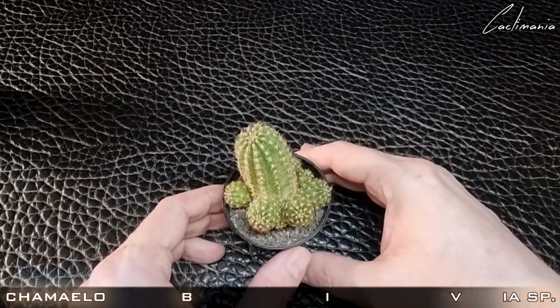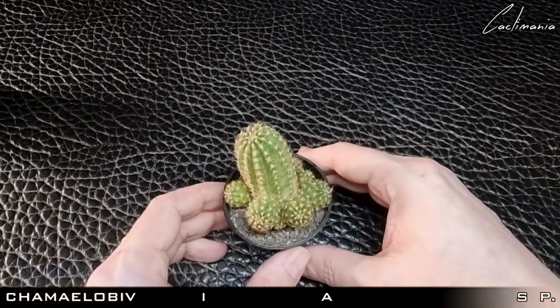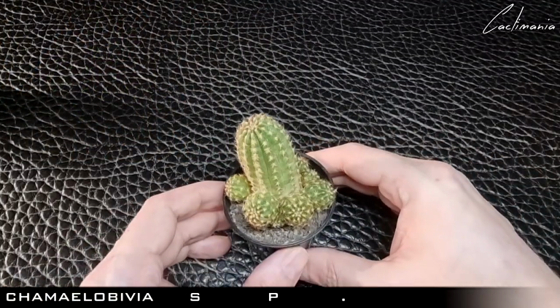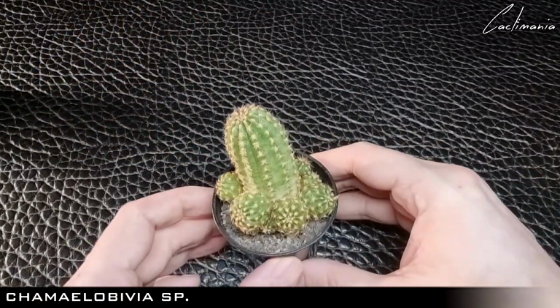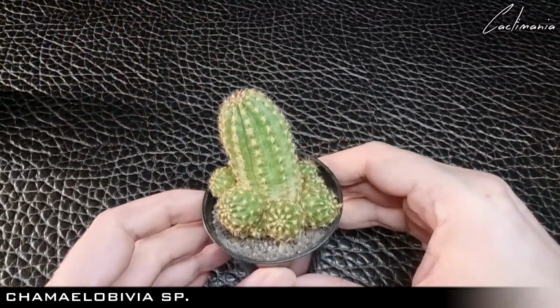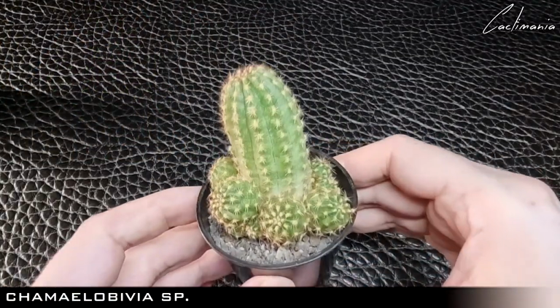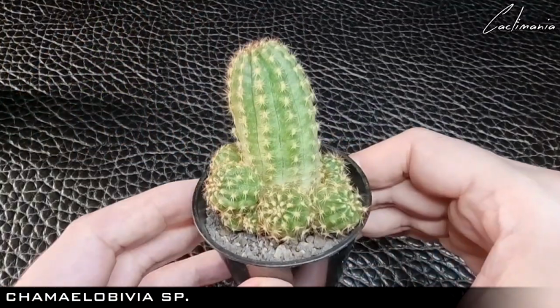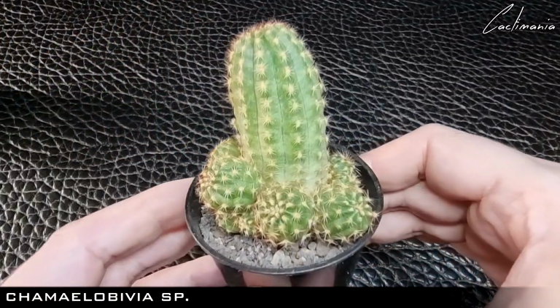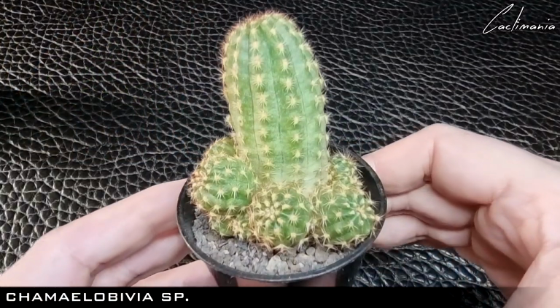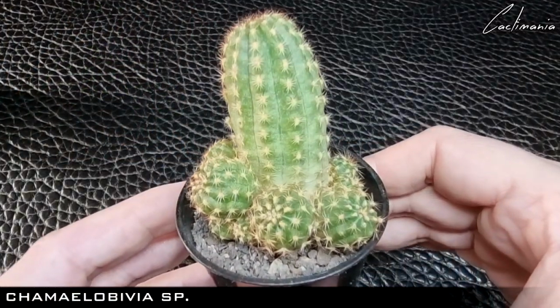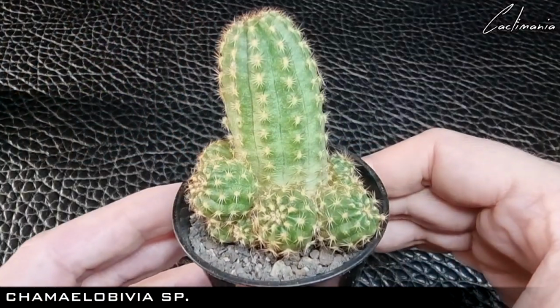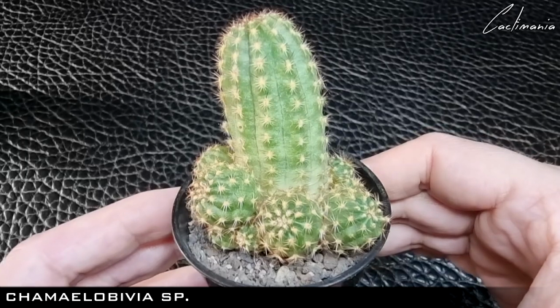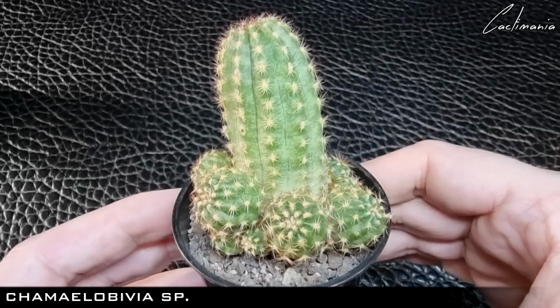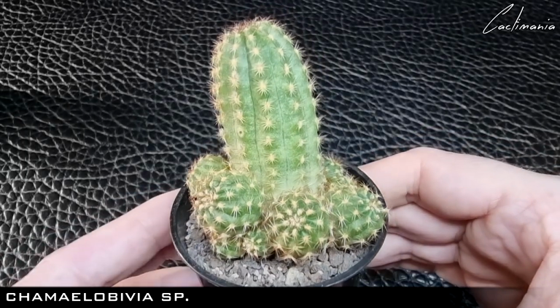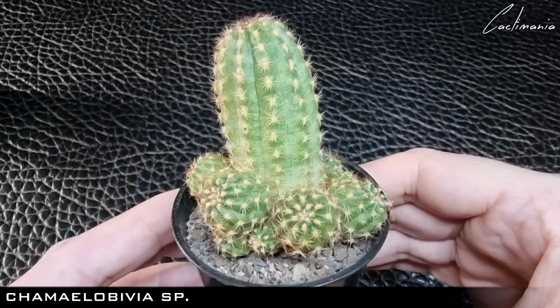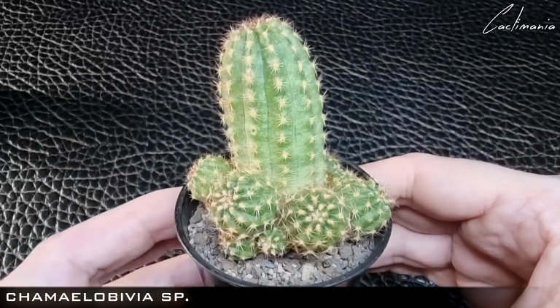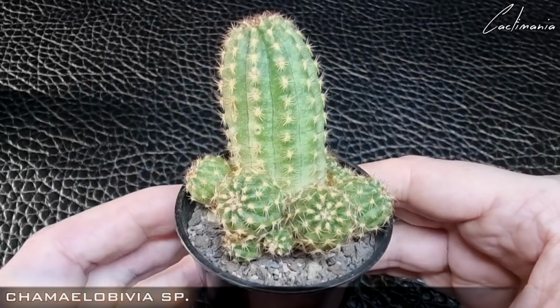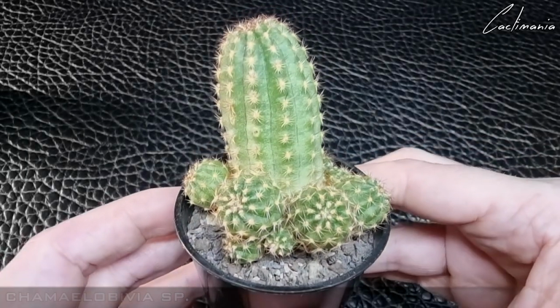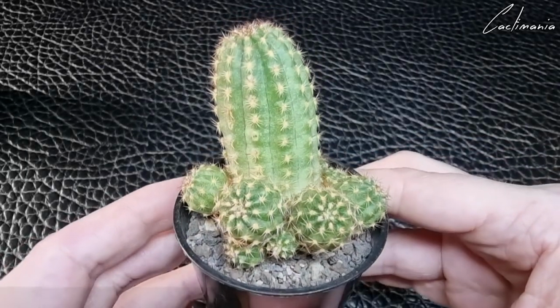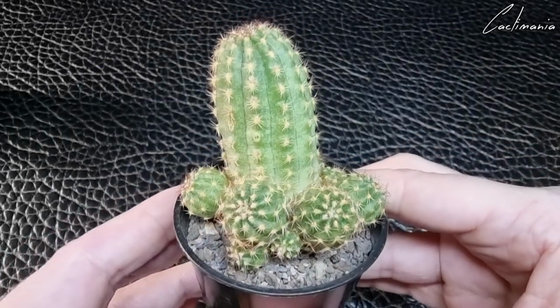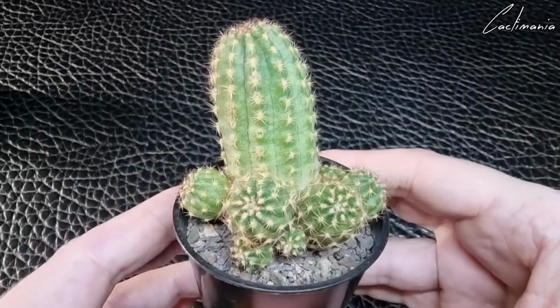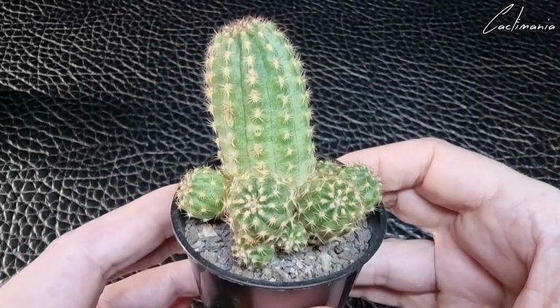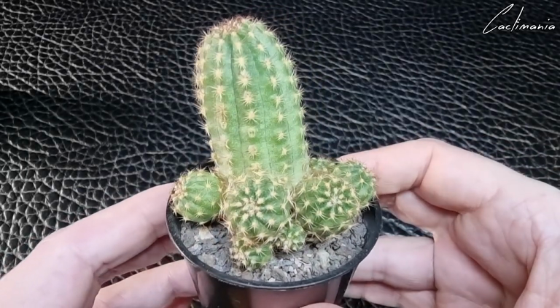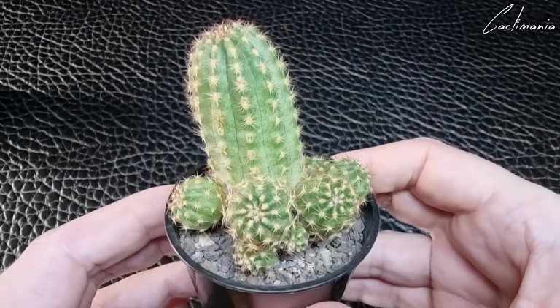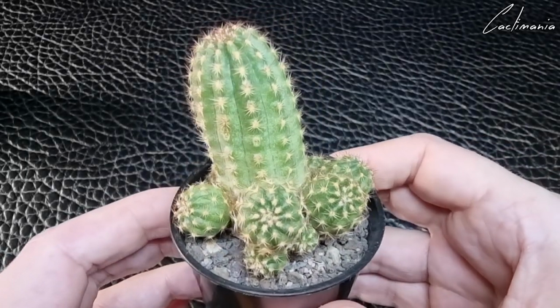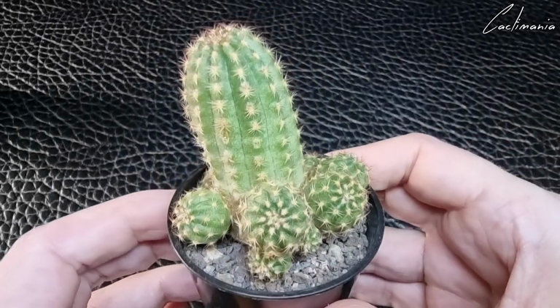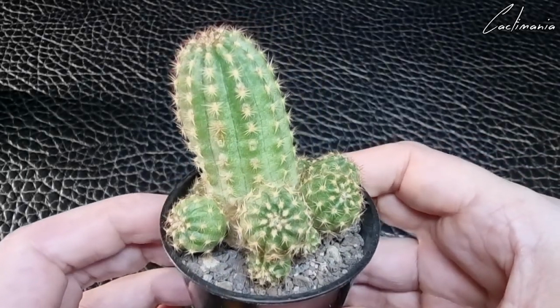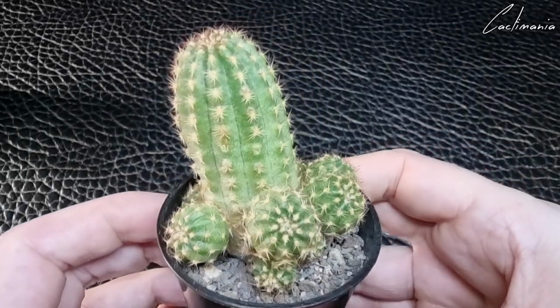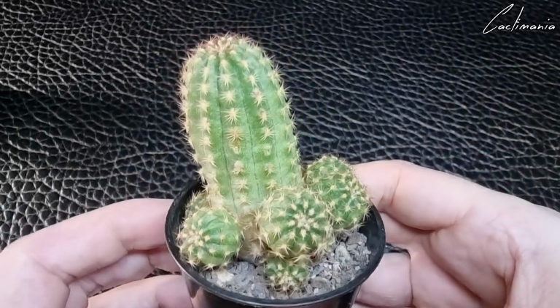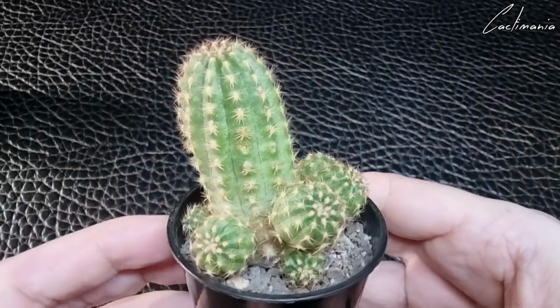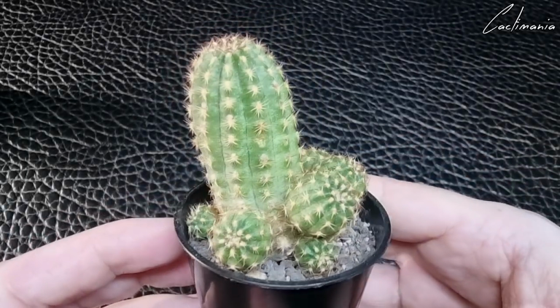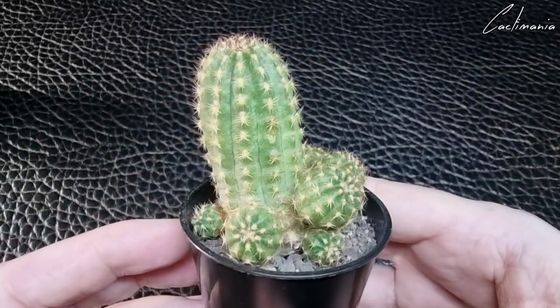Then a Chamaelobivia — not sure on the species but it could be Rose Quartz. It bloomed last year and has very similar flowers to that variety.